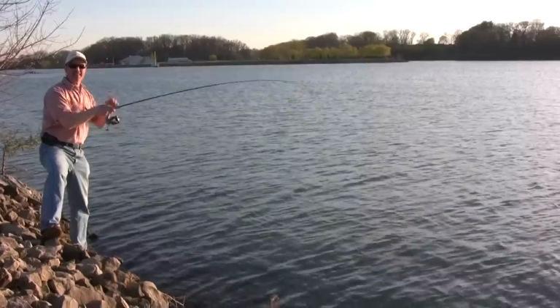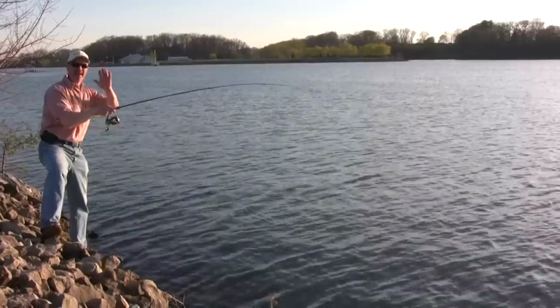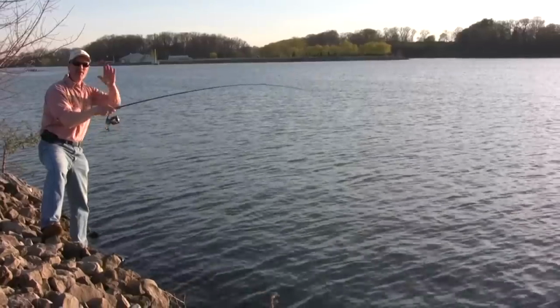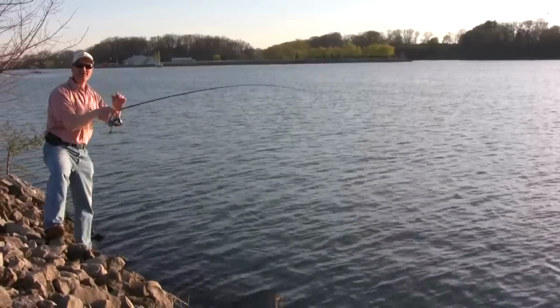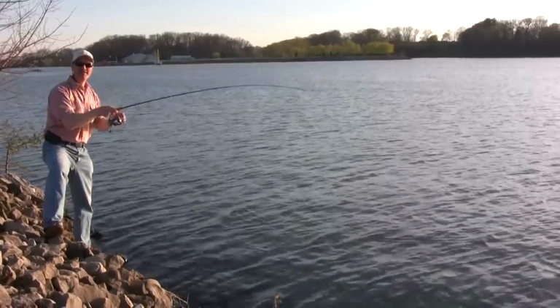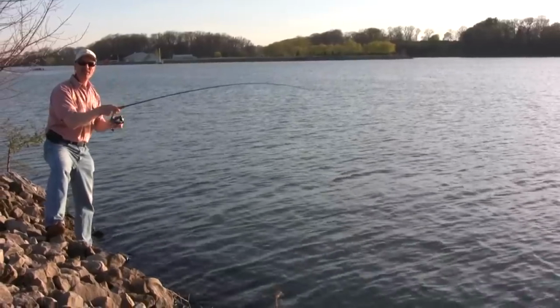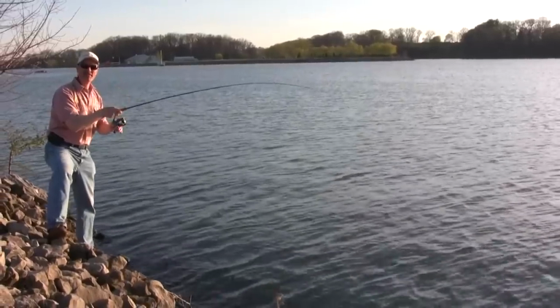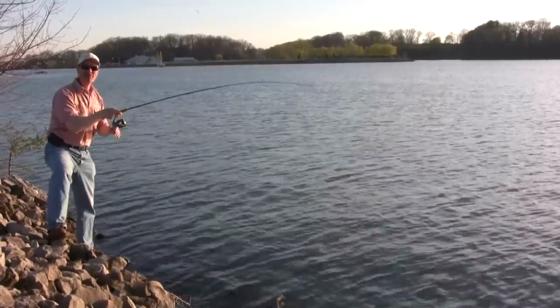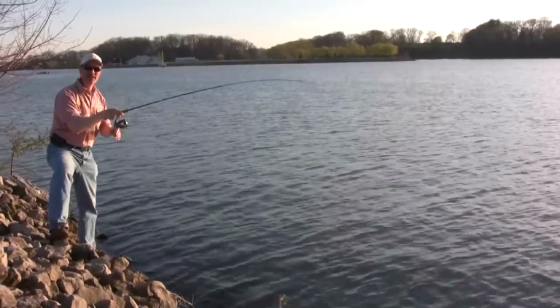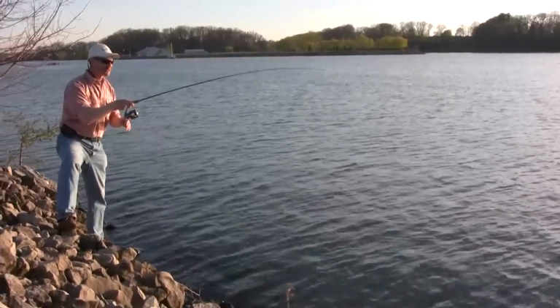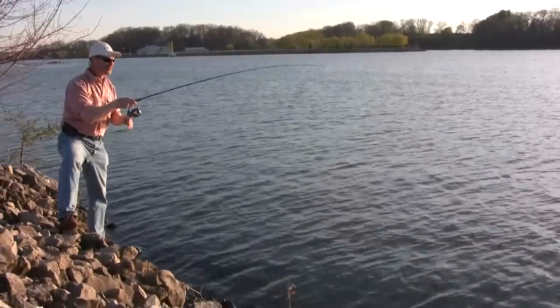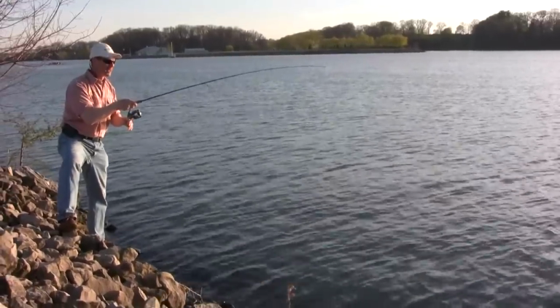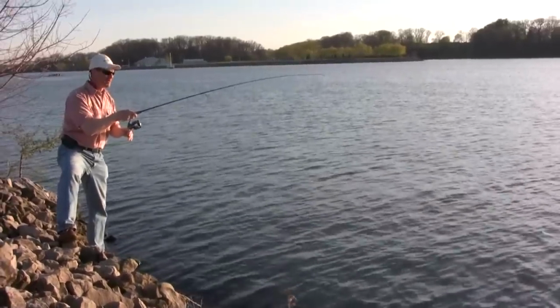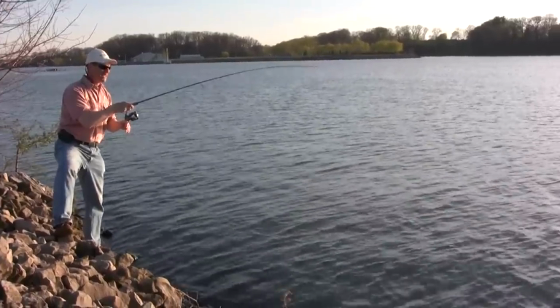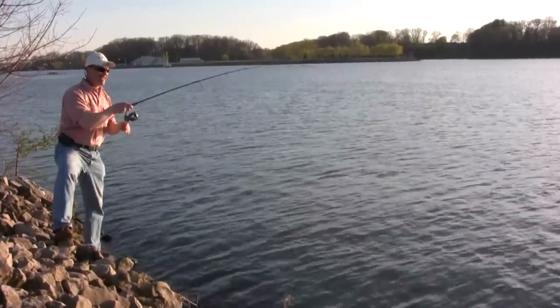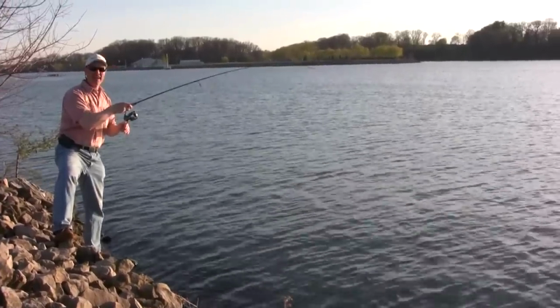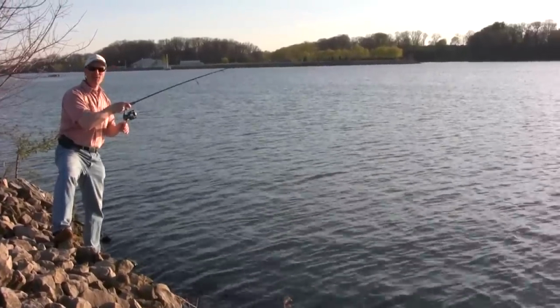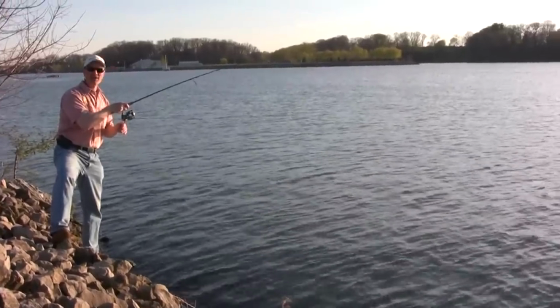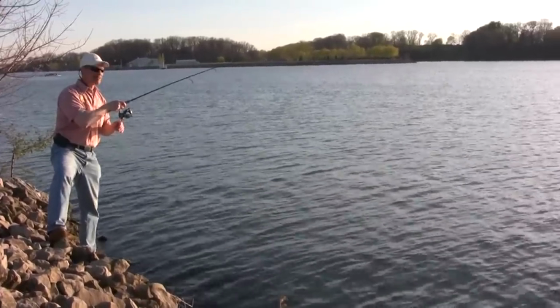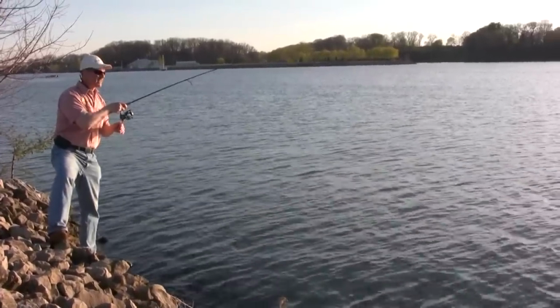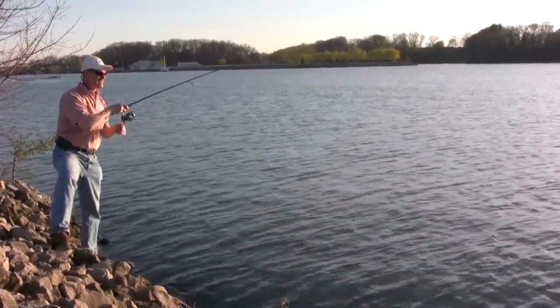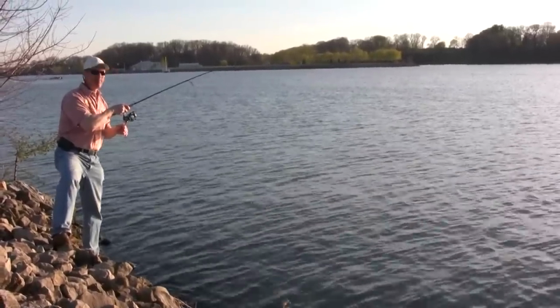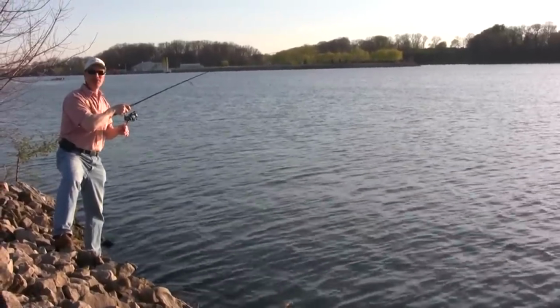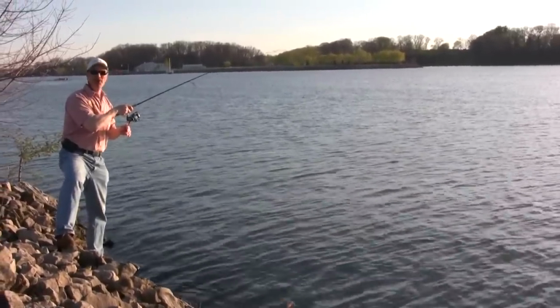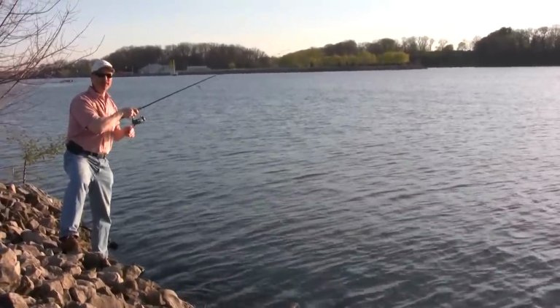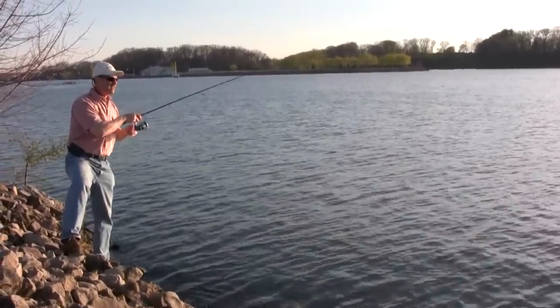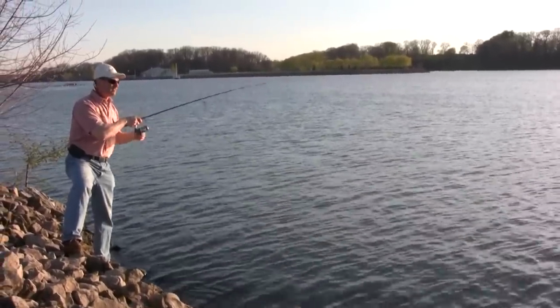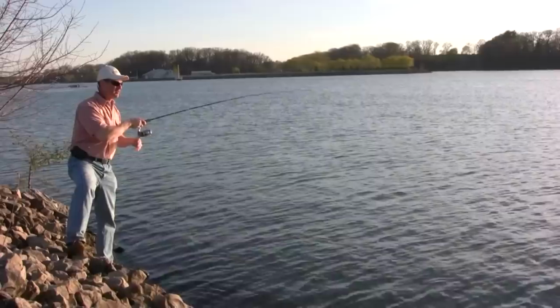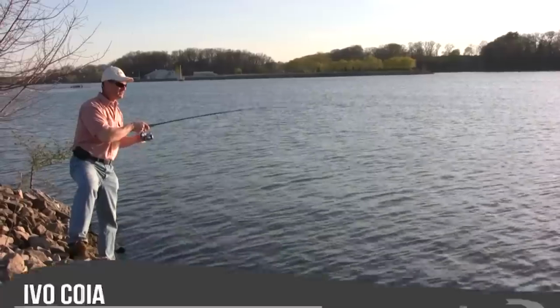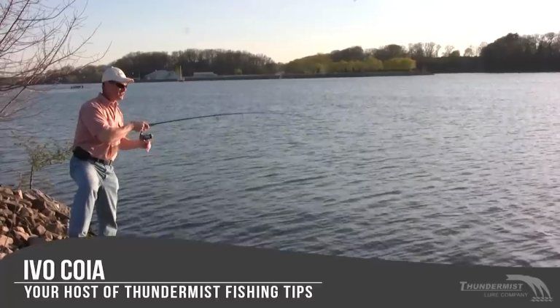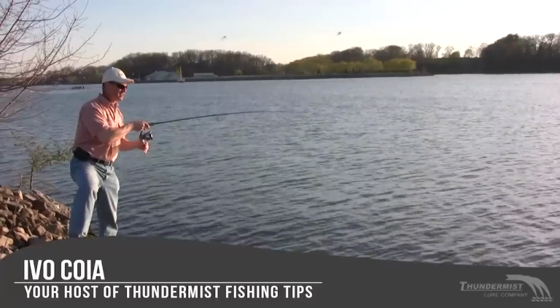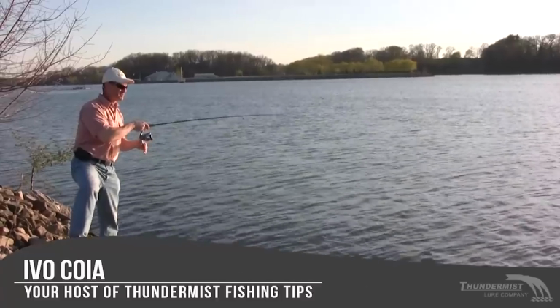Hi folks, it's Evo here from Thundermis Lure Company and welcome to today's episode of Thundermis Fishing Tips.